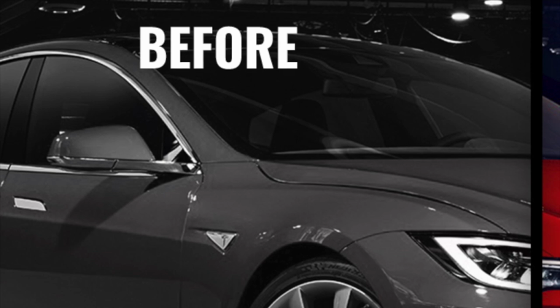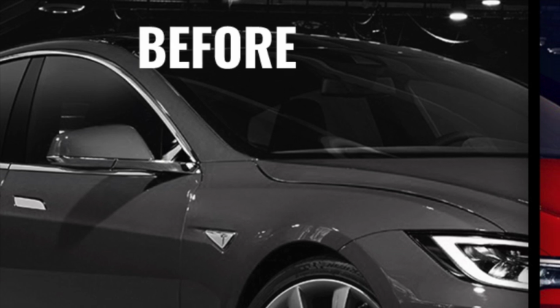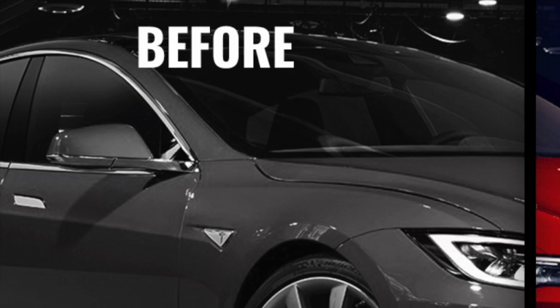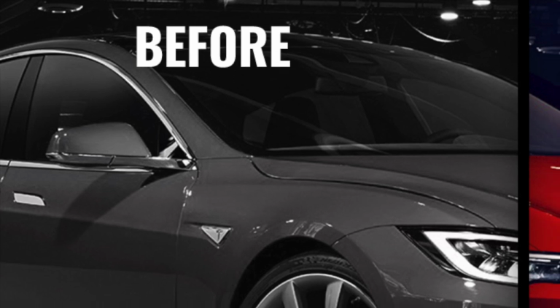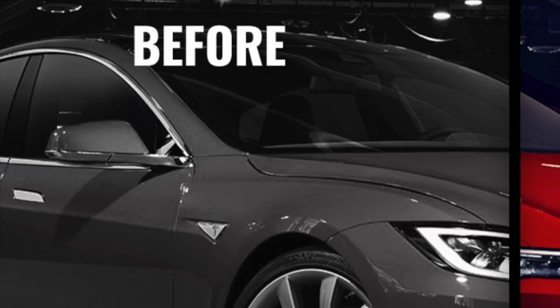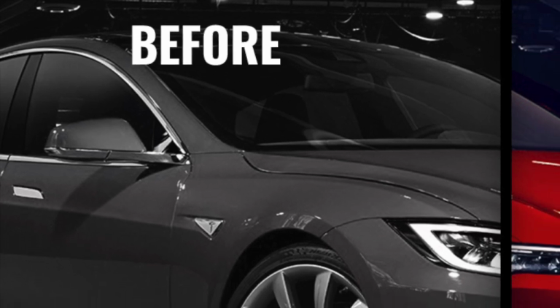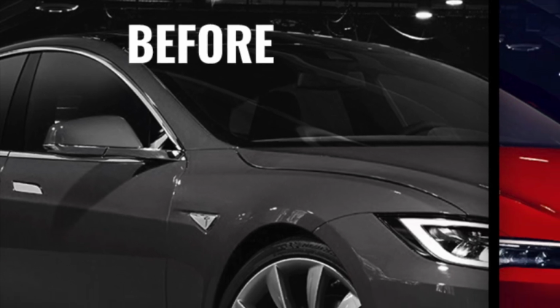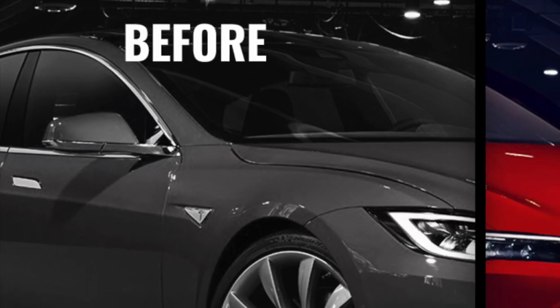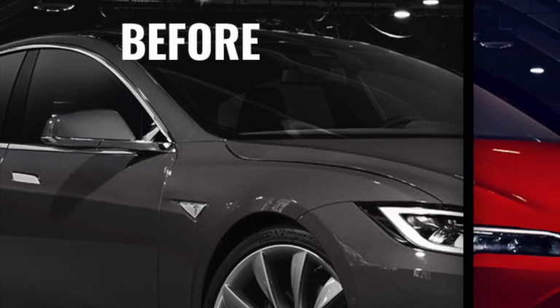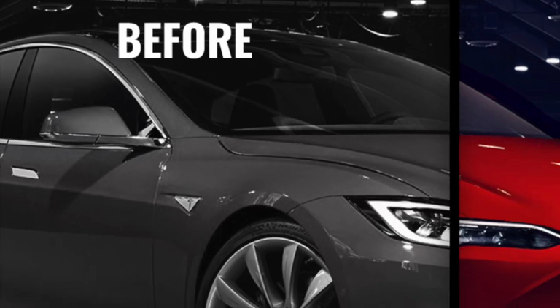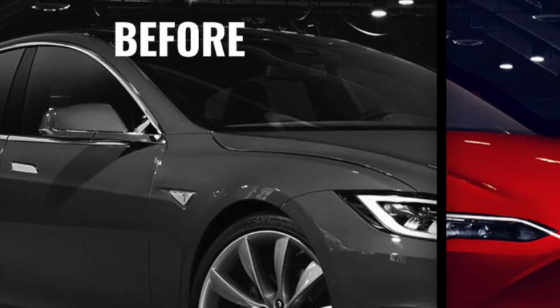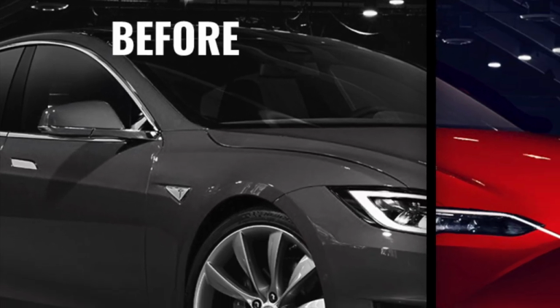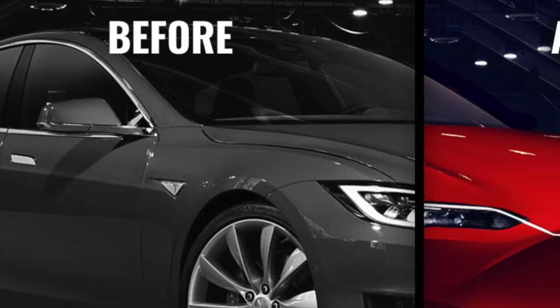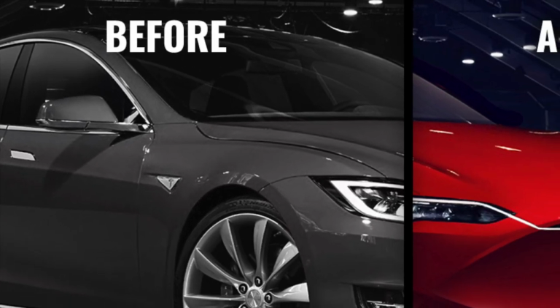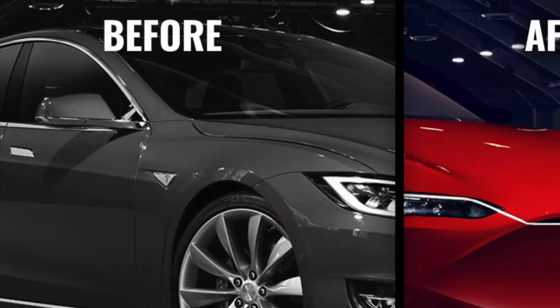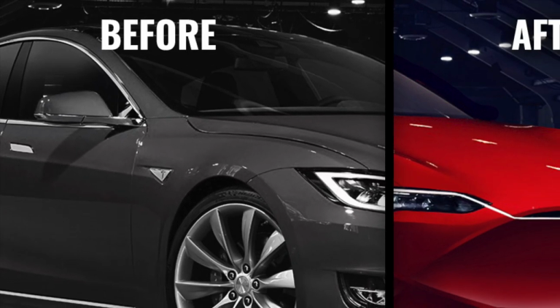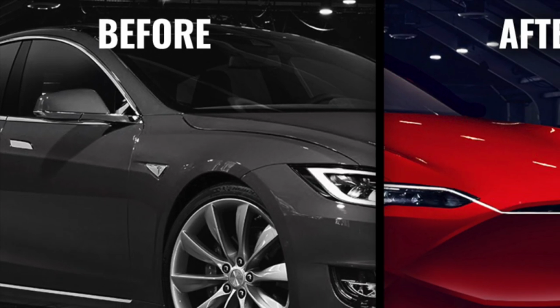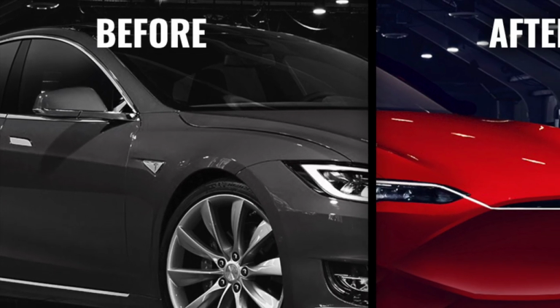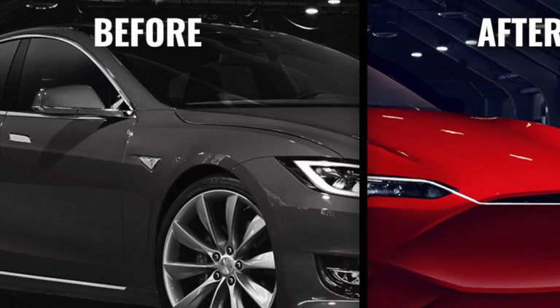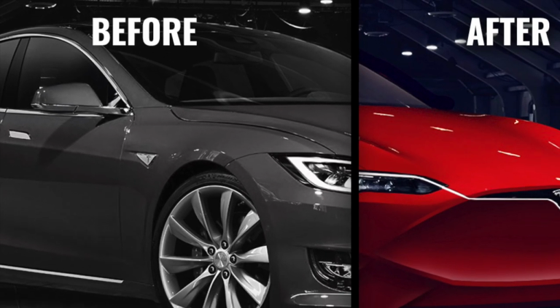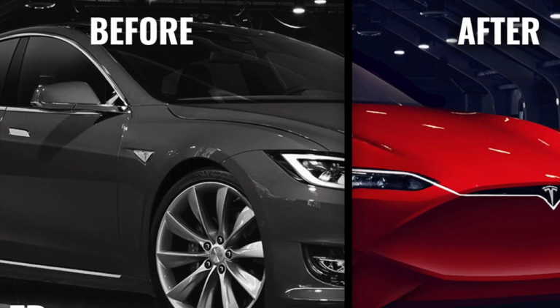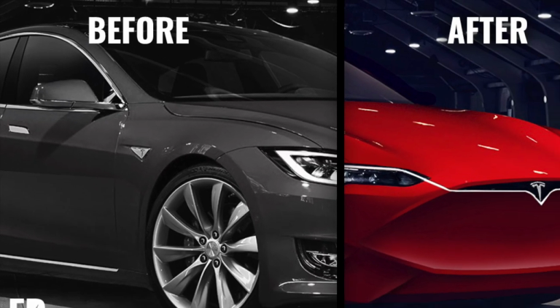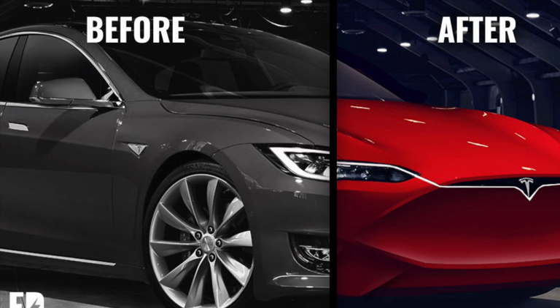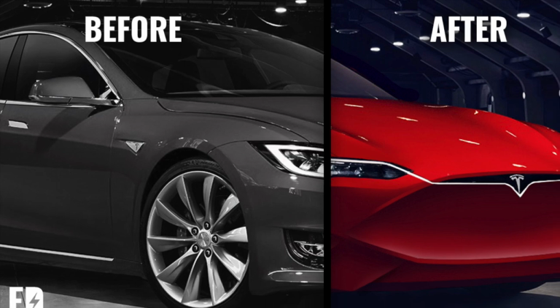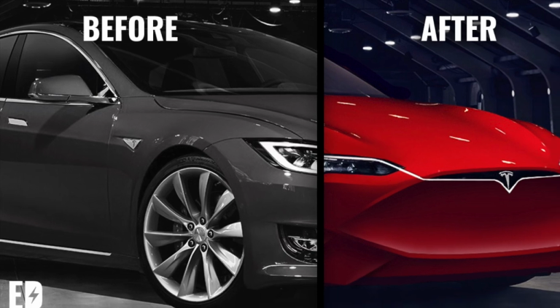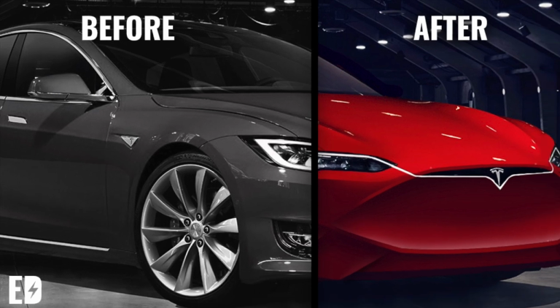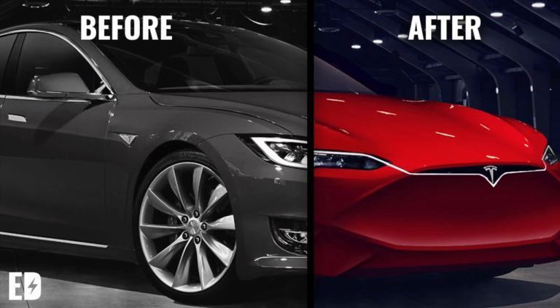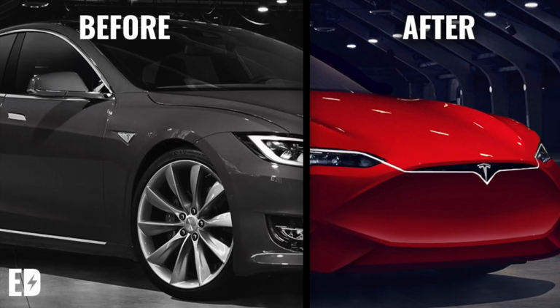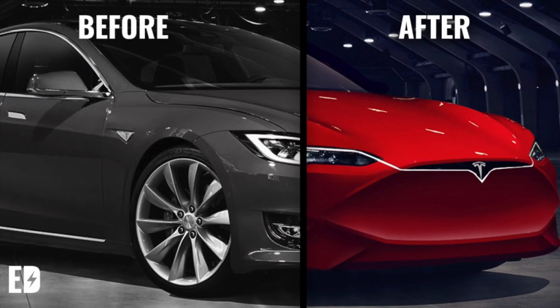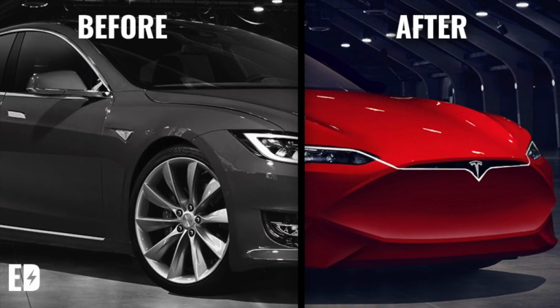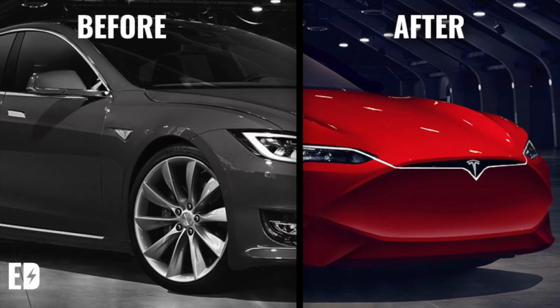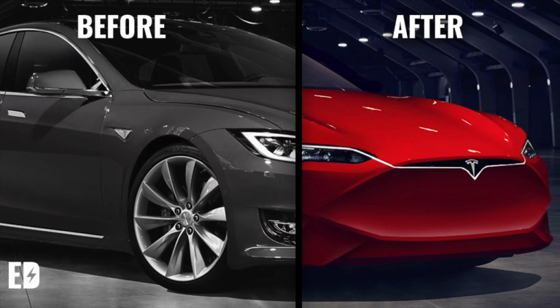Hey everyone and welcome to Electric Design. Today we'll be designing the 2020 Tesla Model S.